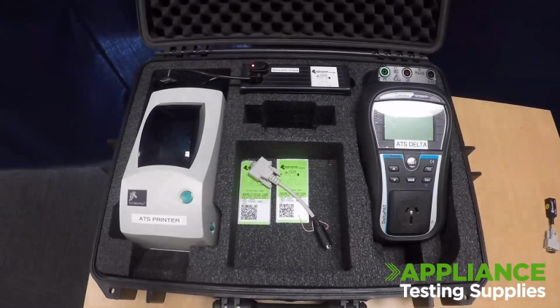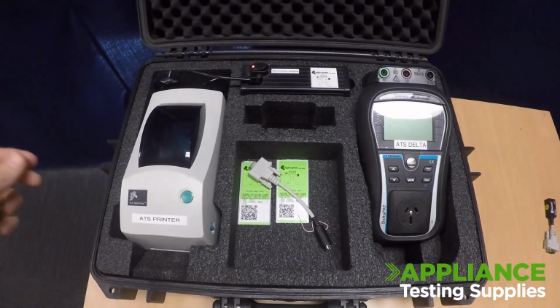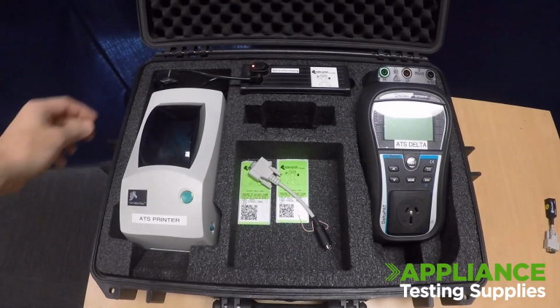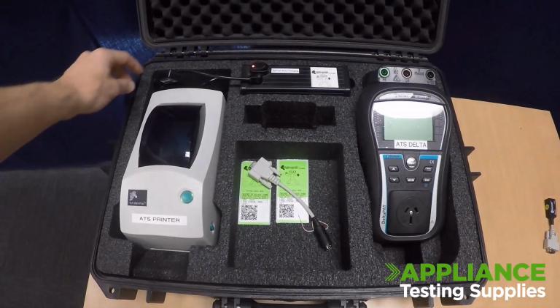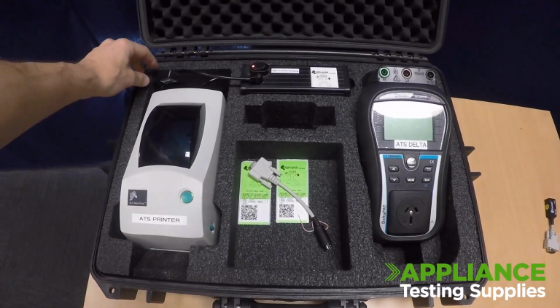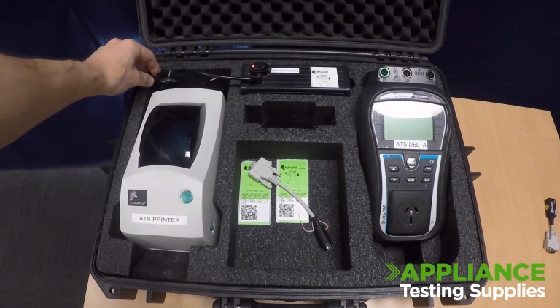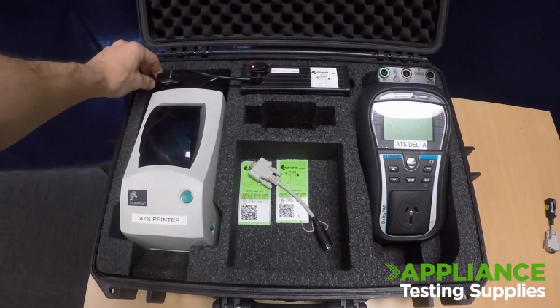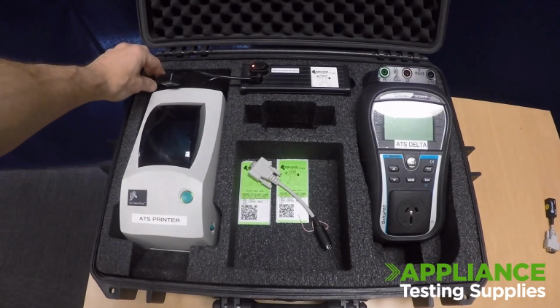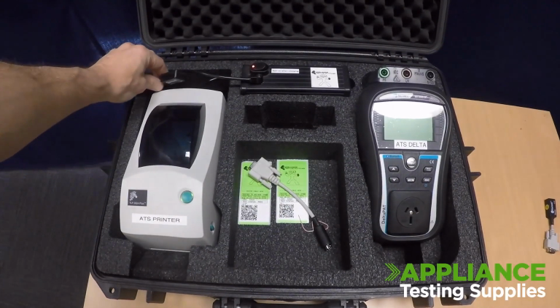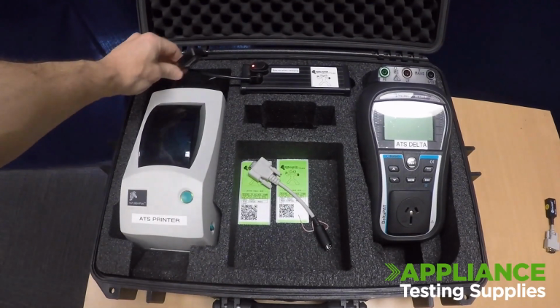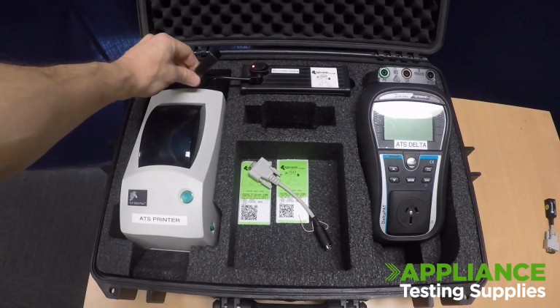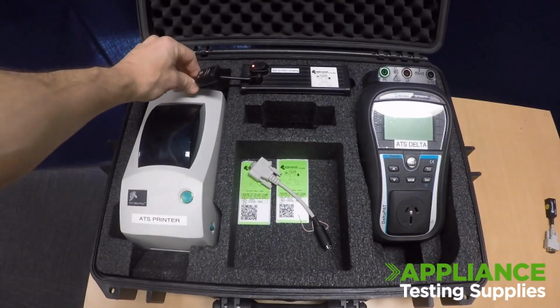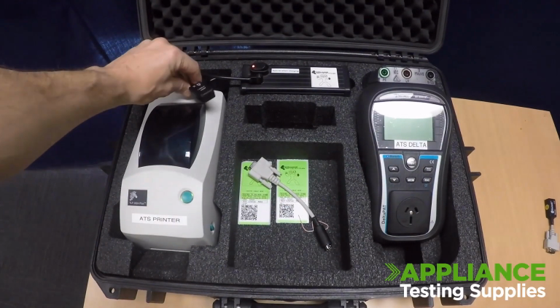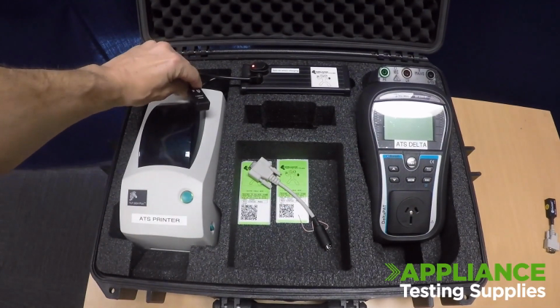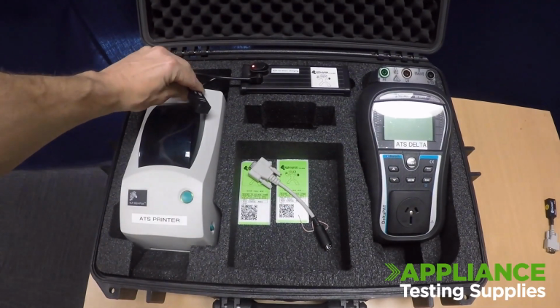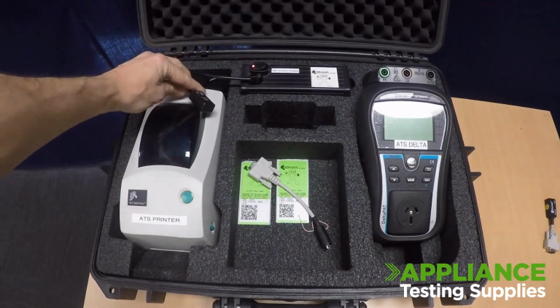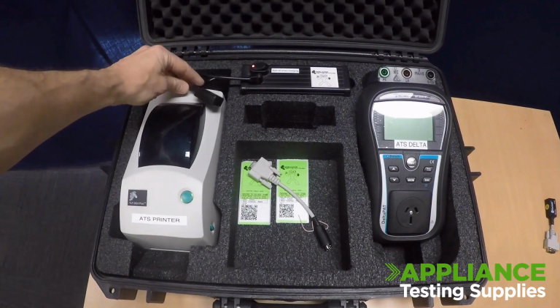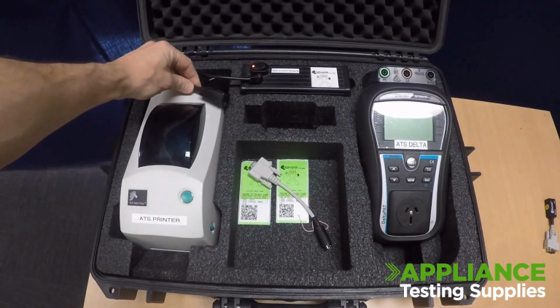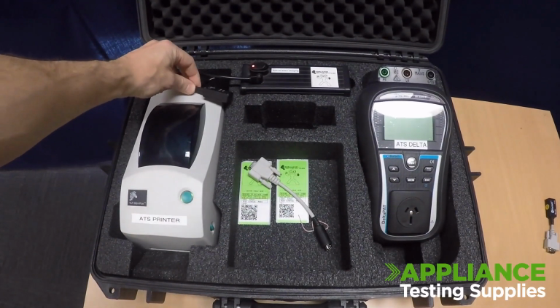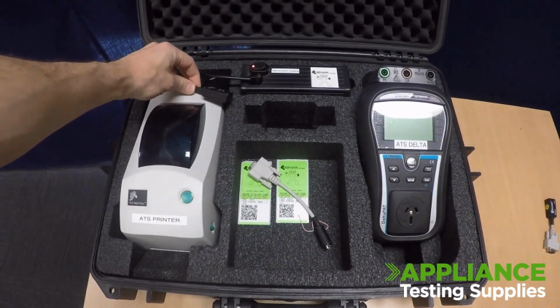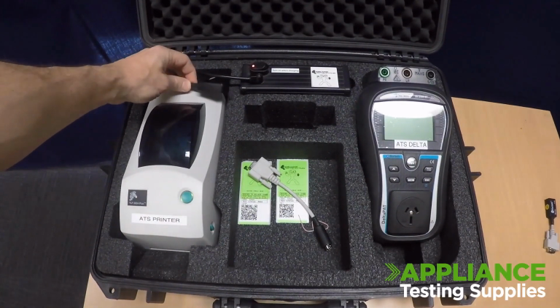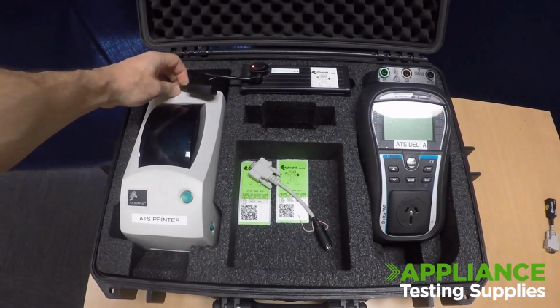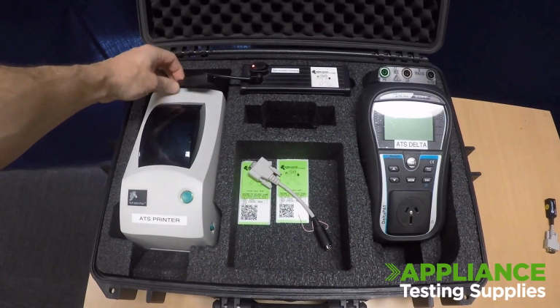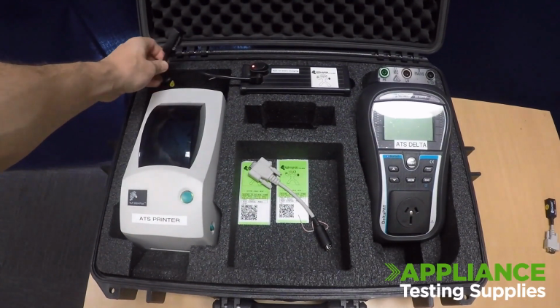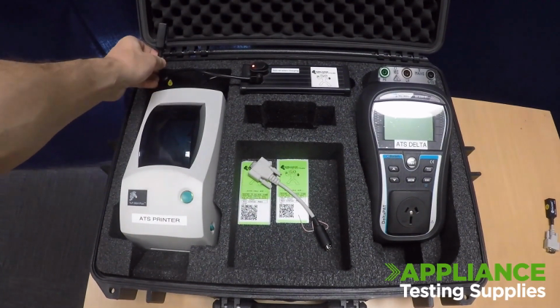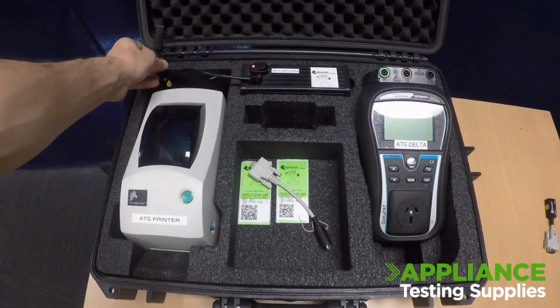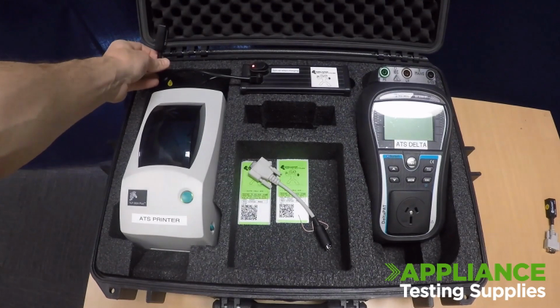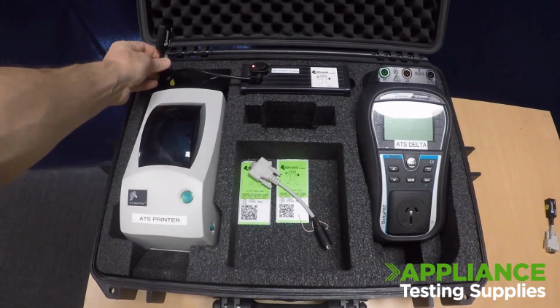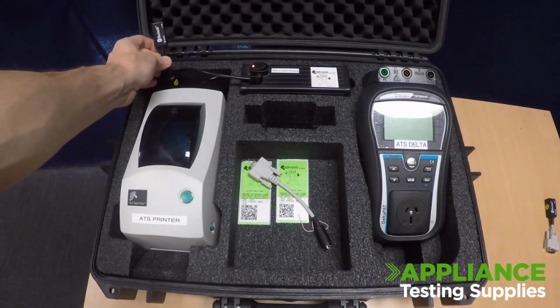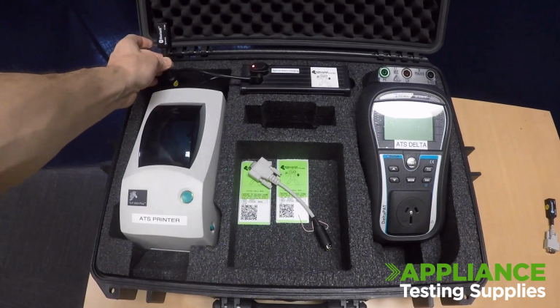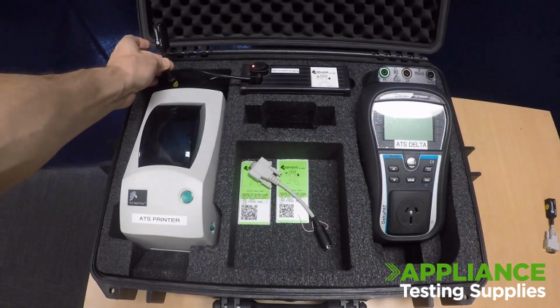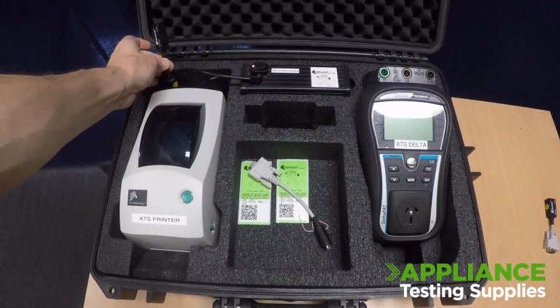In this video we're going to show you how to reset and reauthorize your Bluetooth dongle with your tester and tablet.